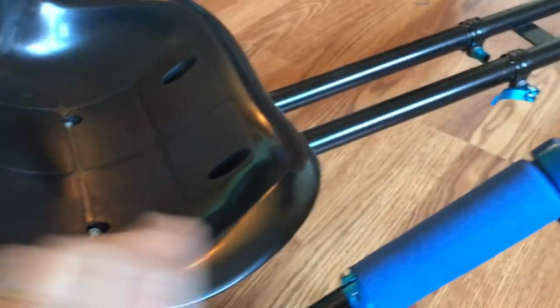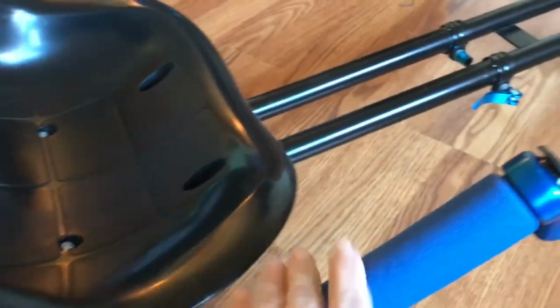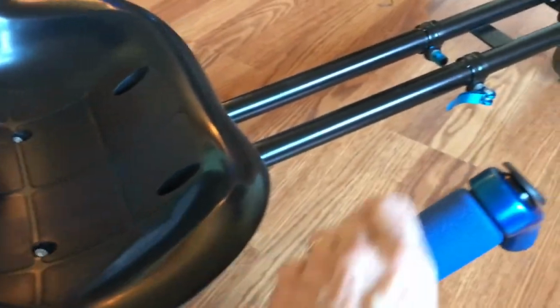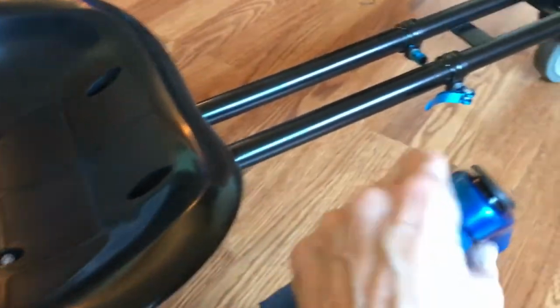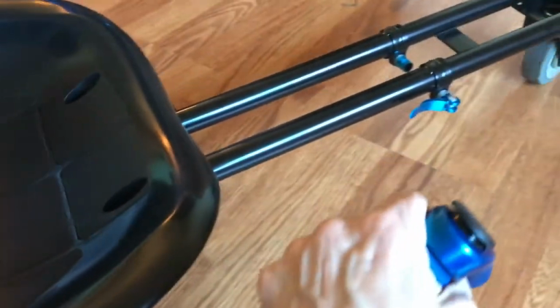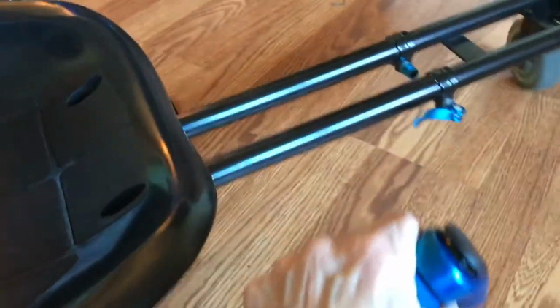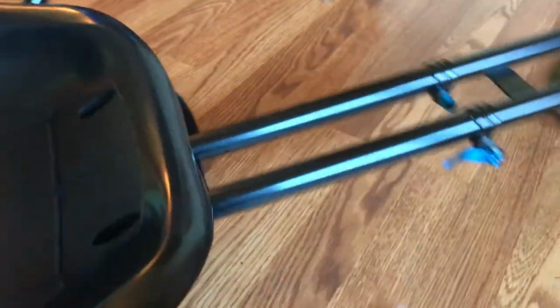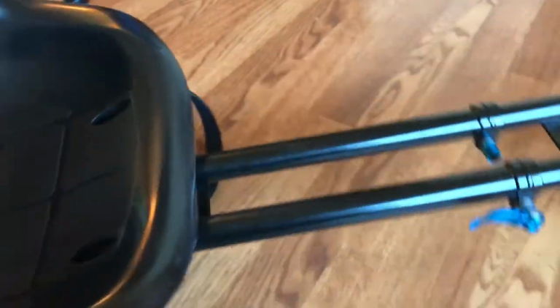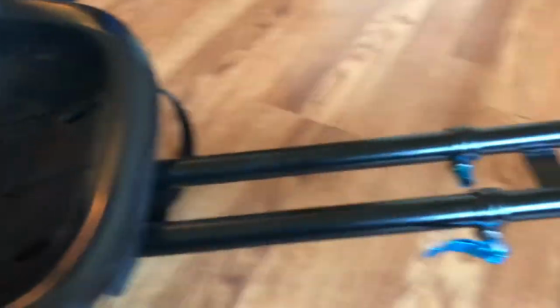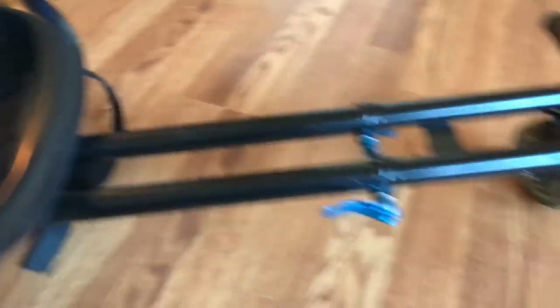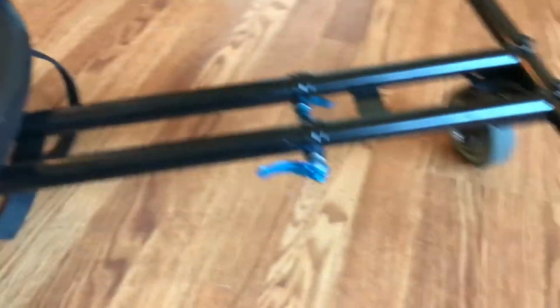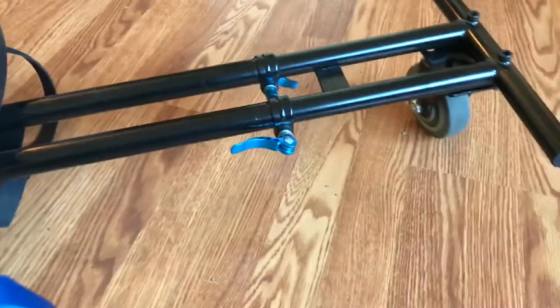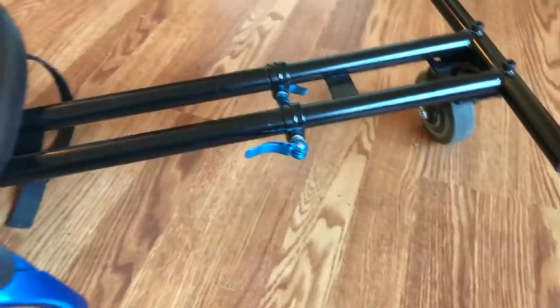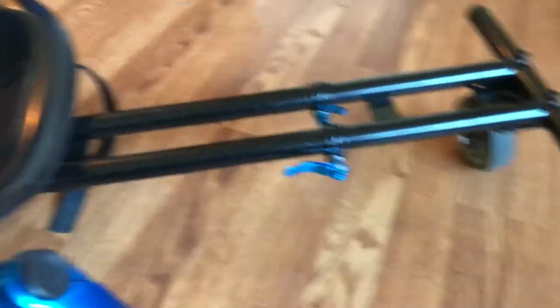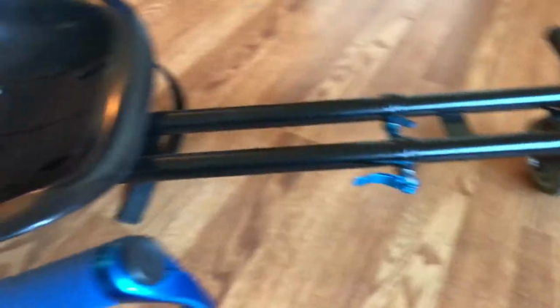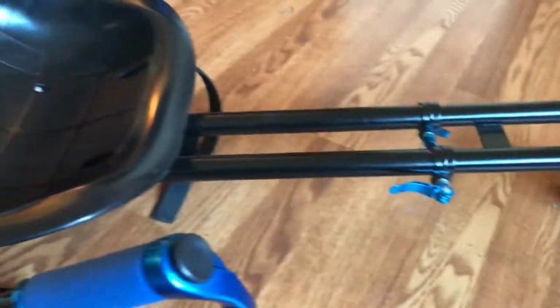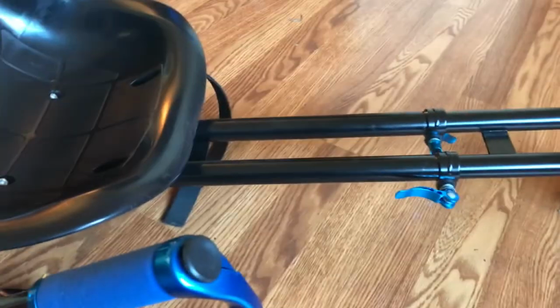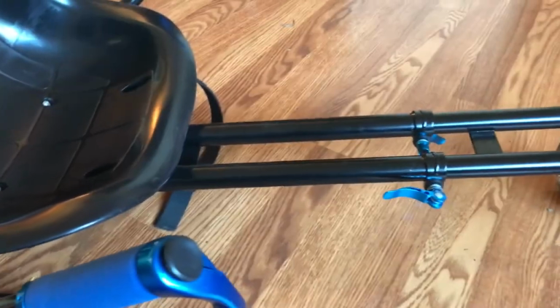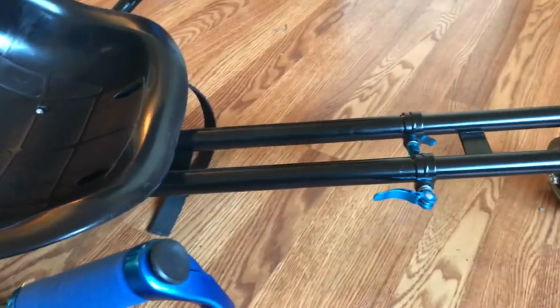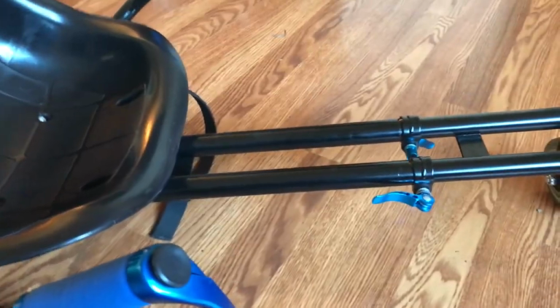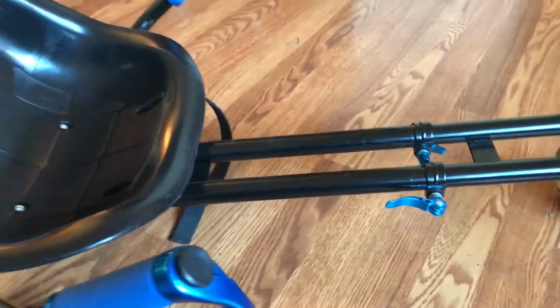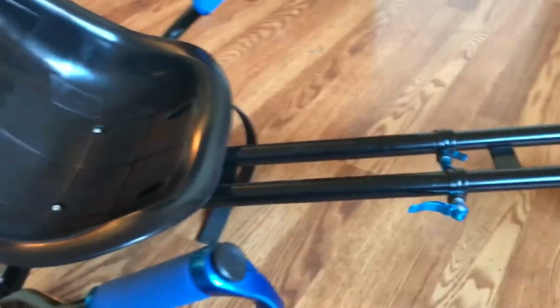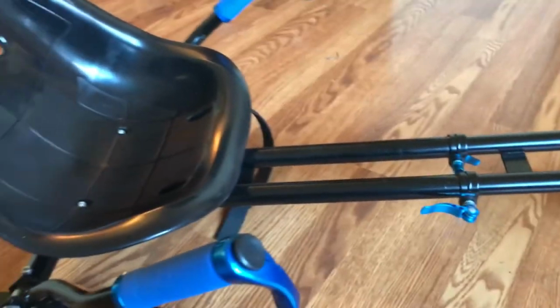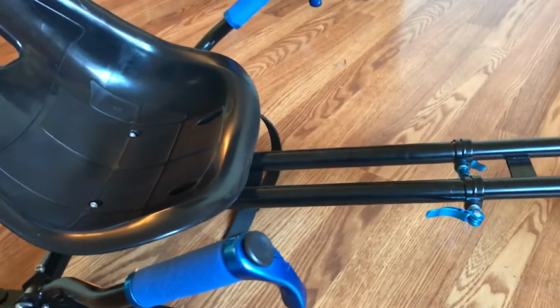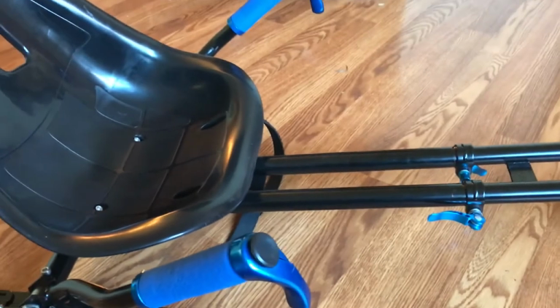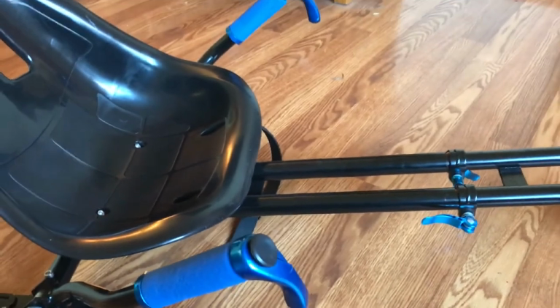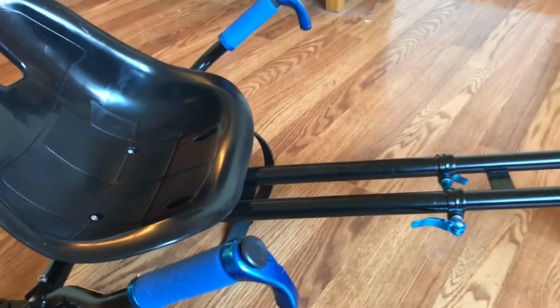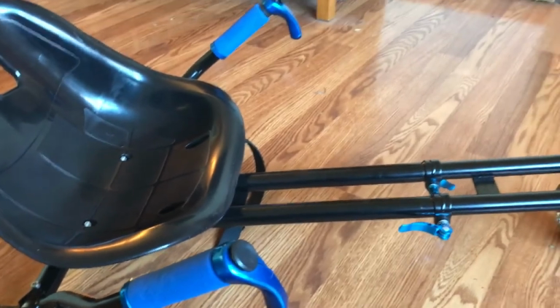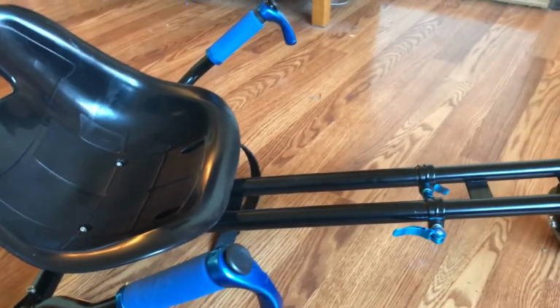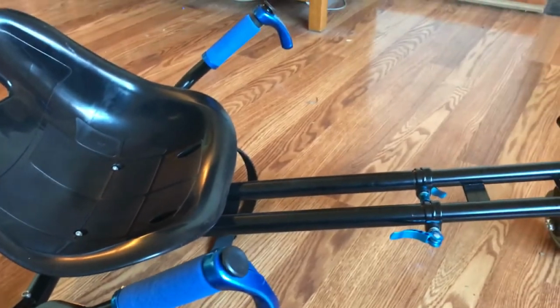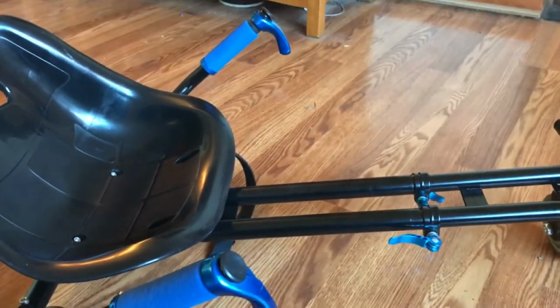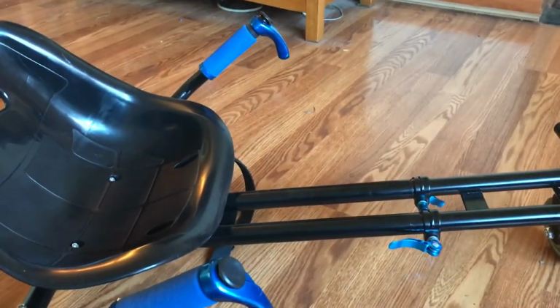Mine was really easy to put together, it's really sturdy, and I'm really happy with it.